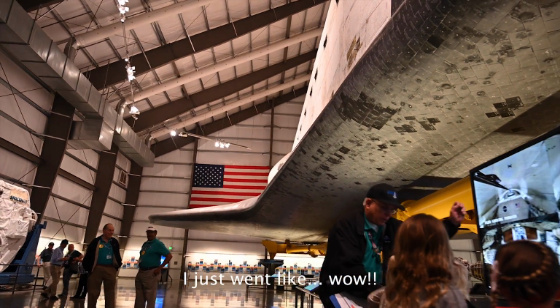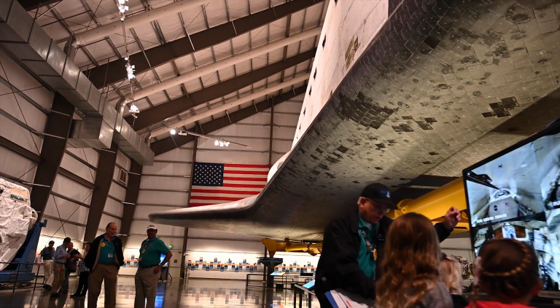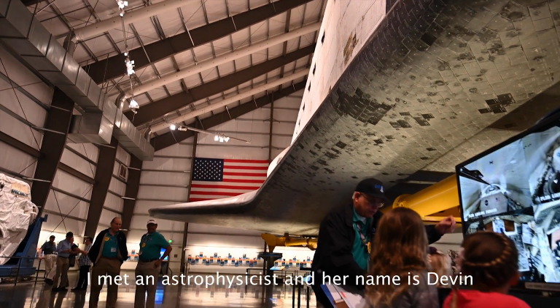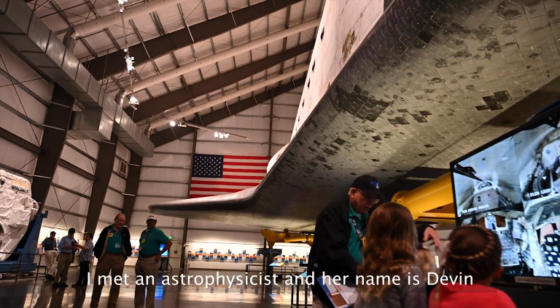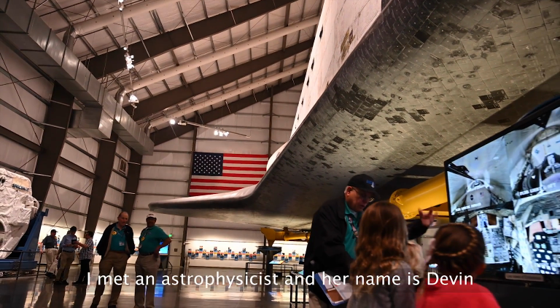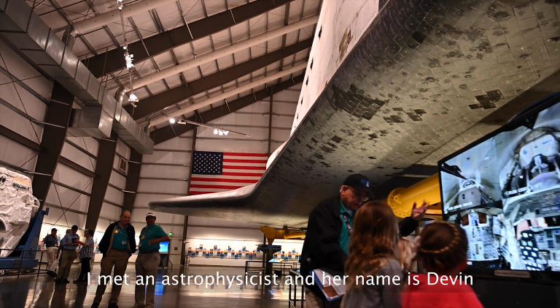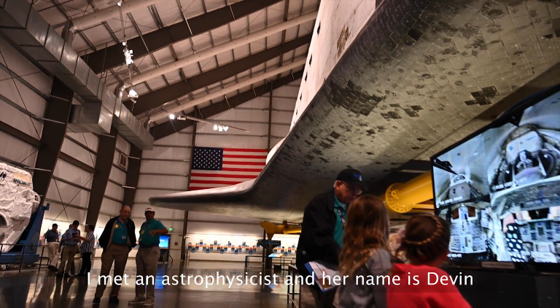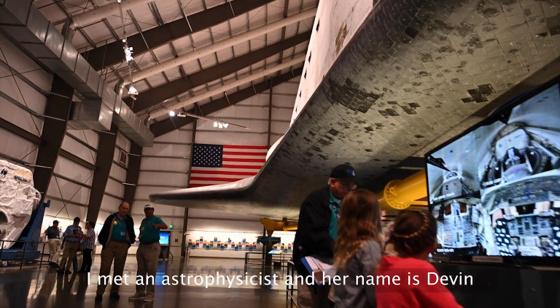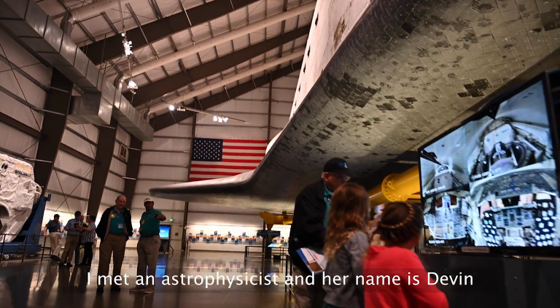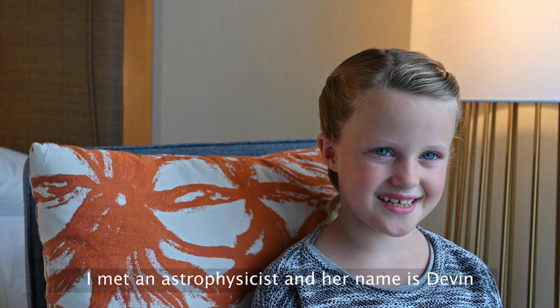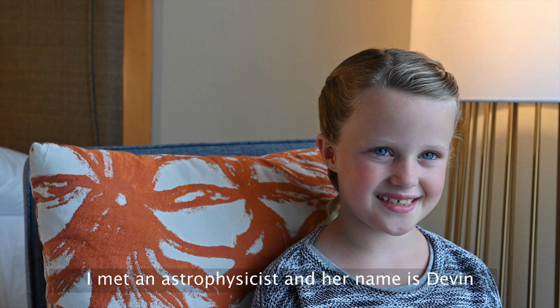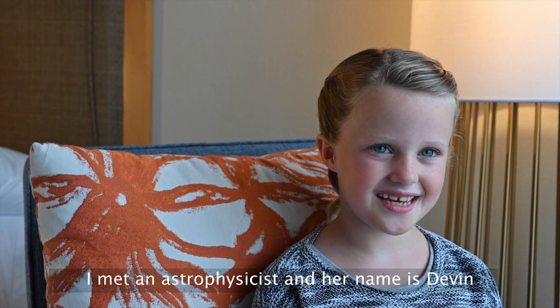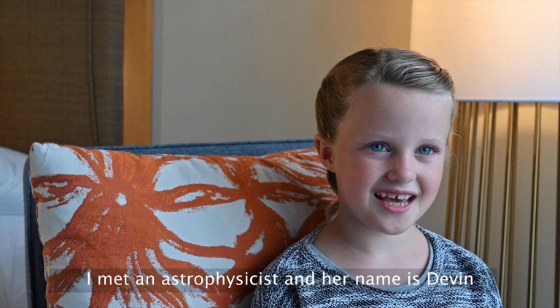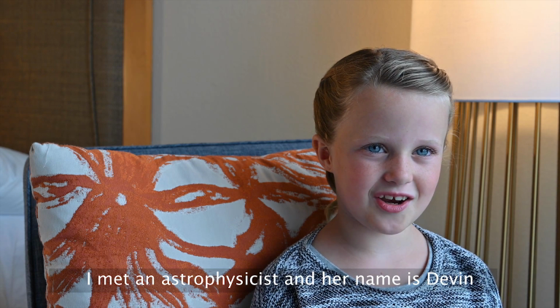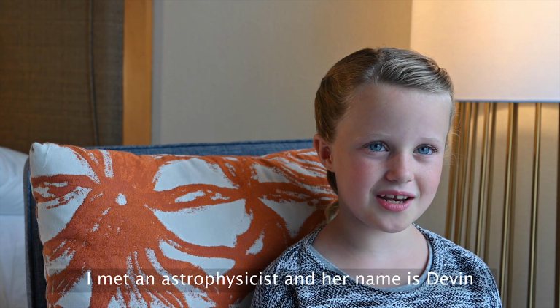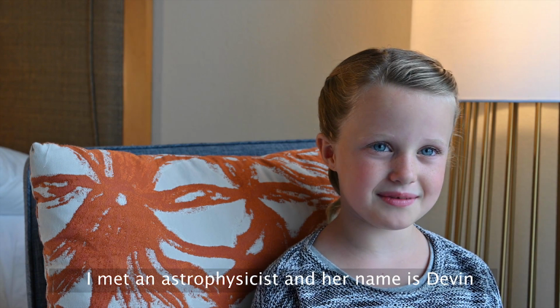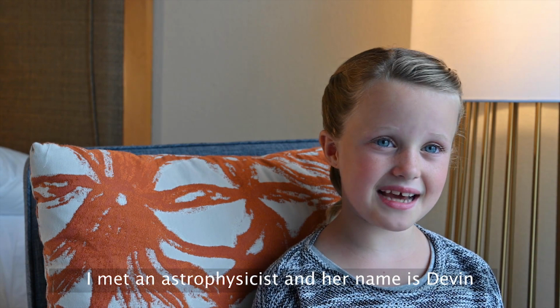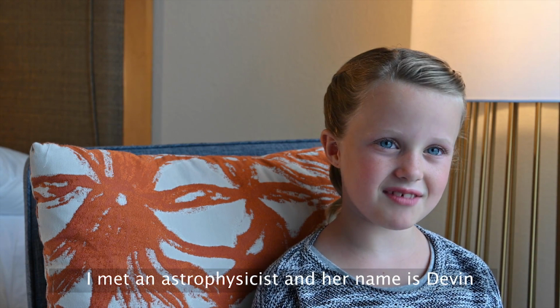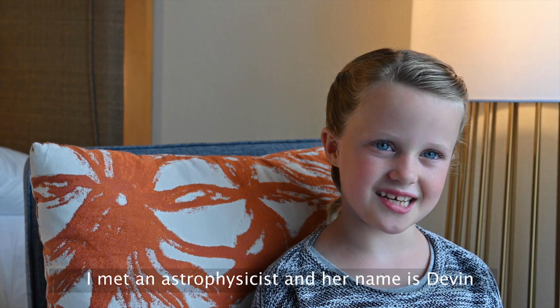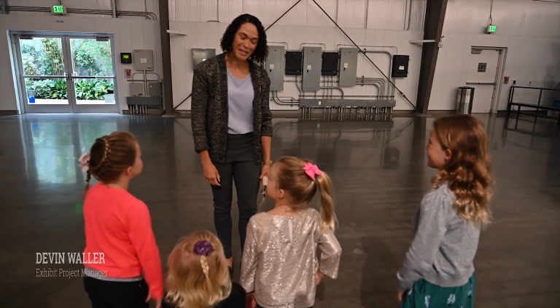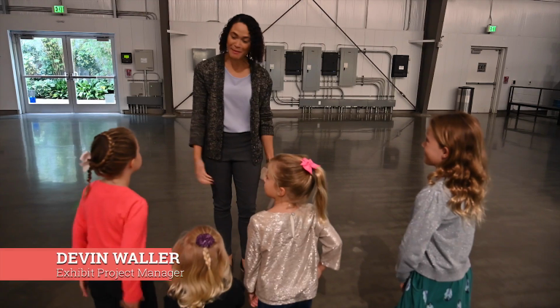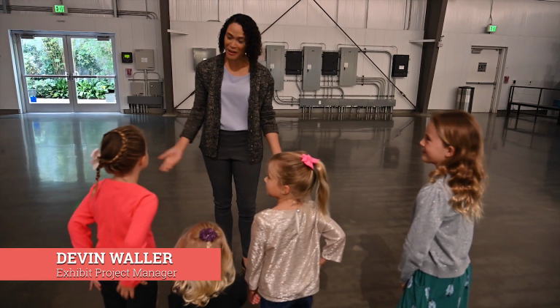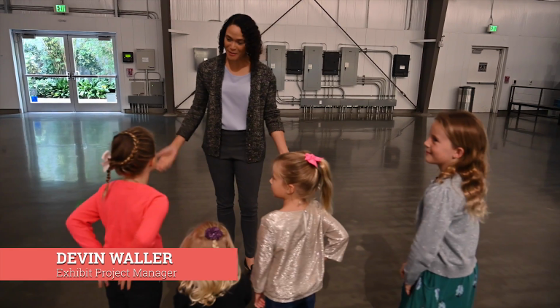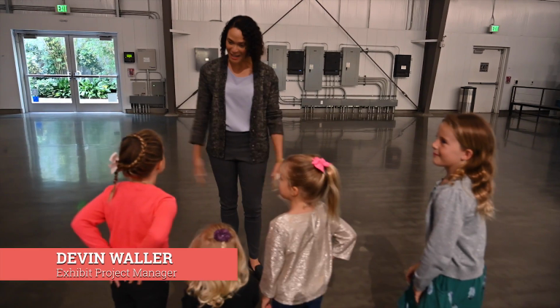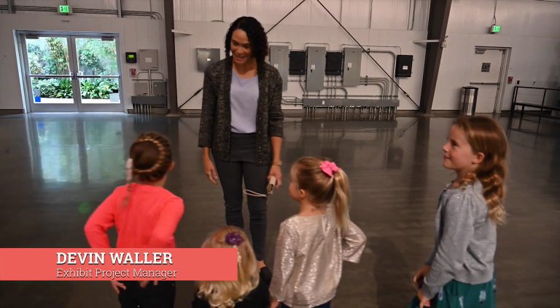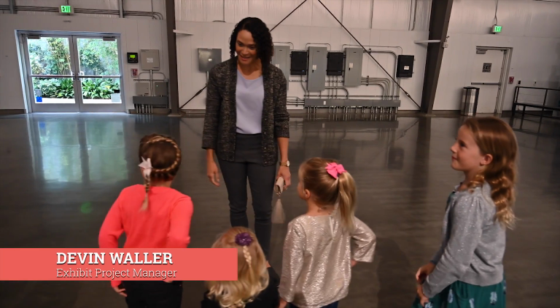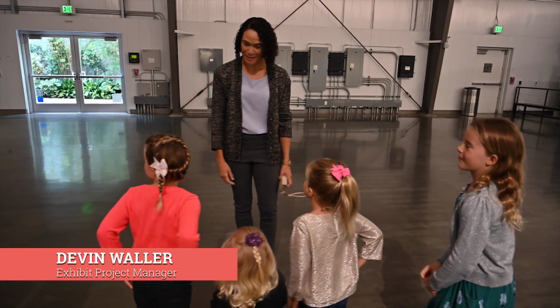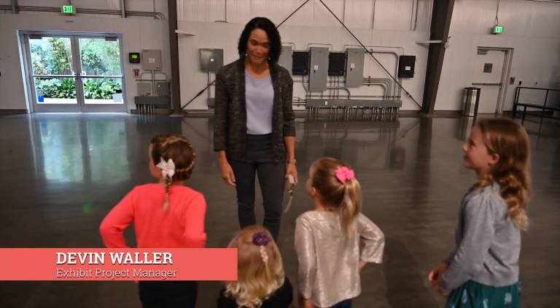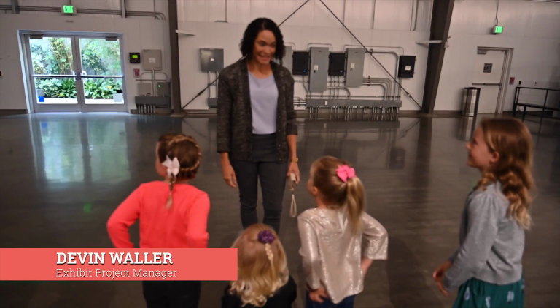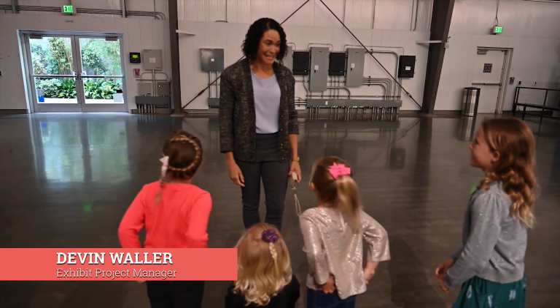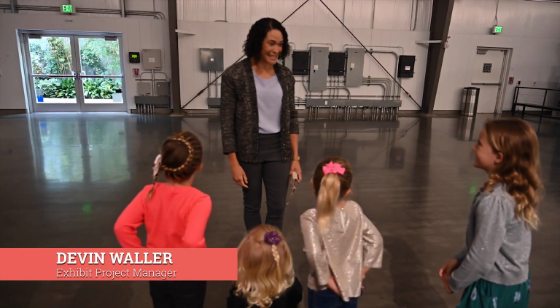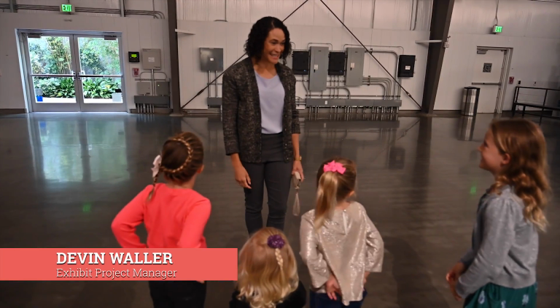I met an astrophysicist and her name was Devin. Nice to meet all of you guys. Welcome to the Science Center.